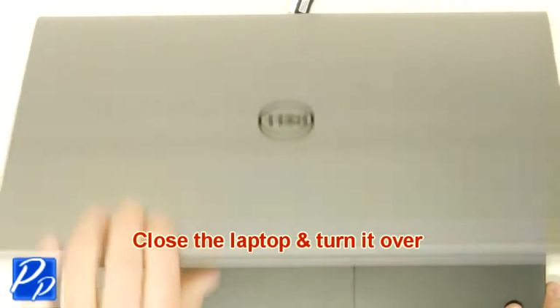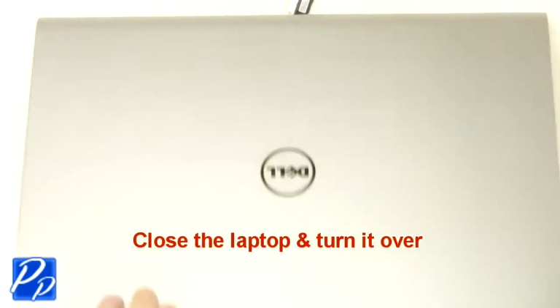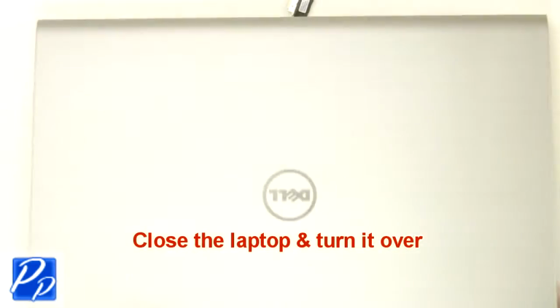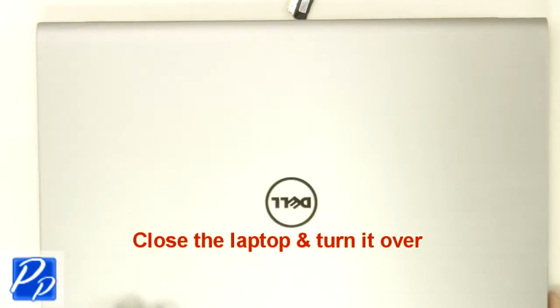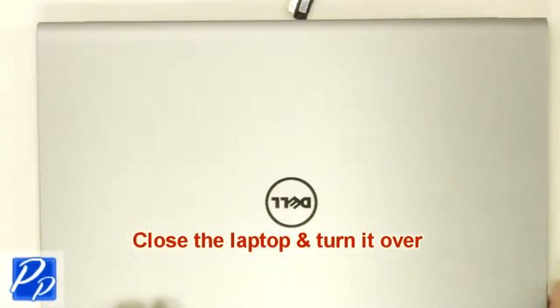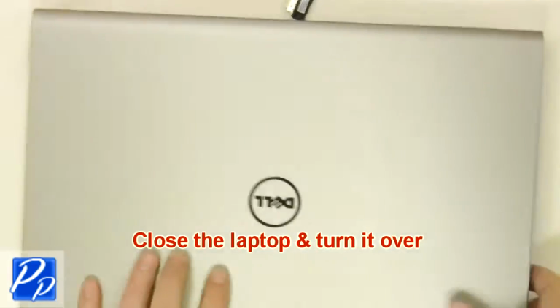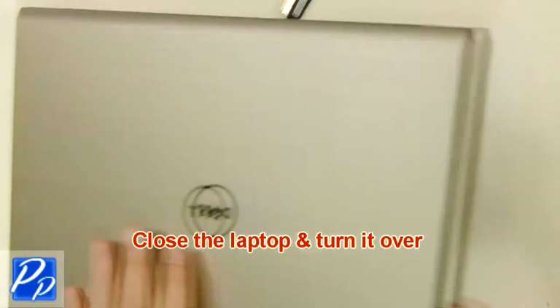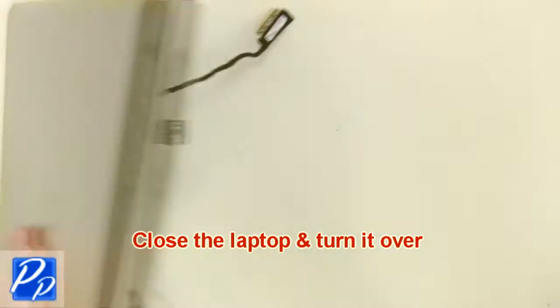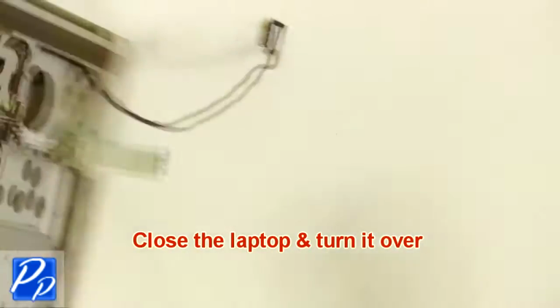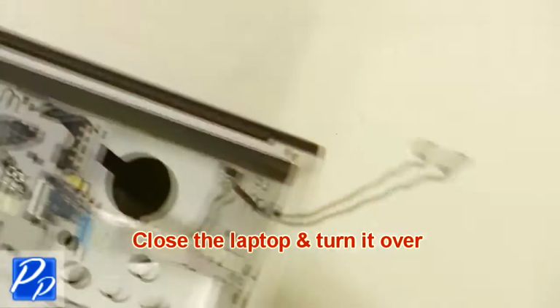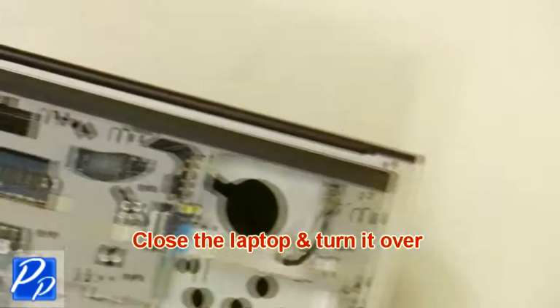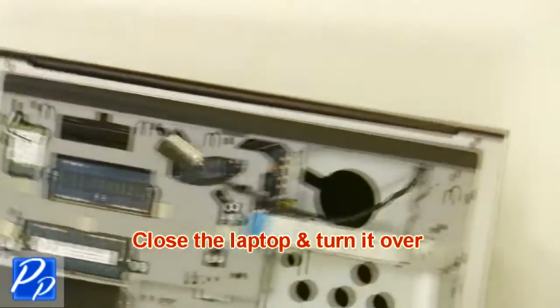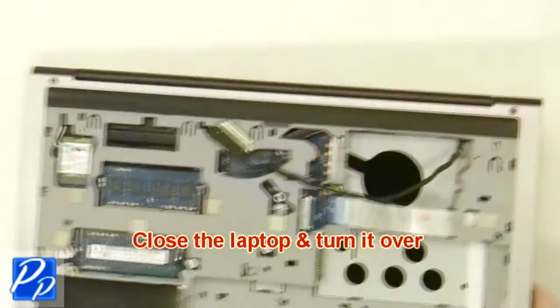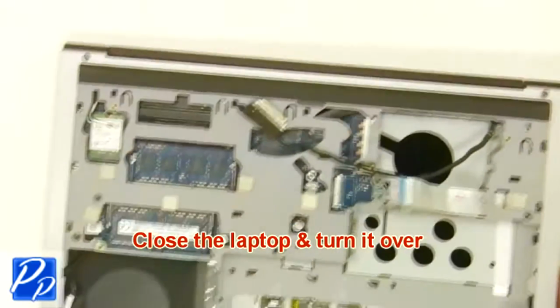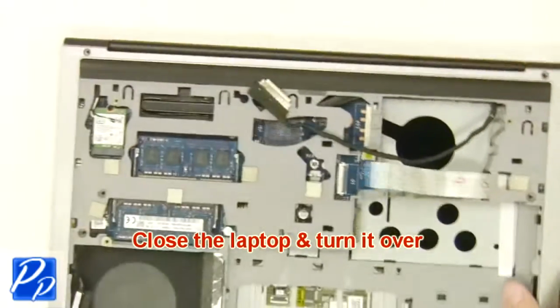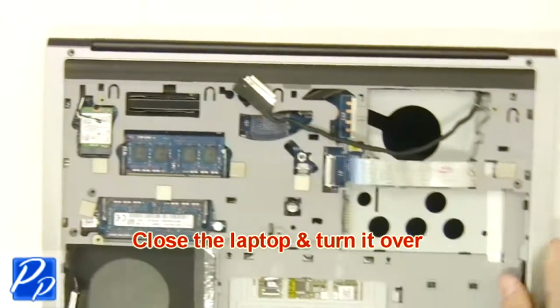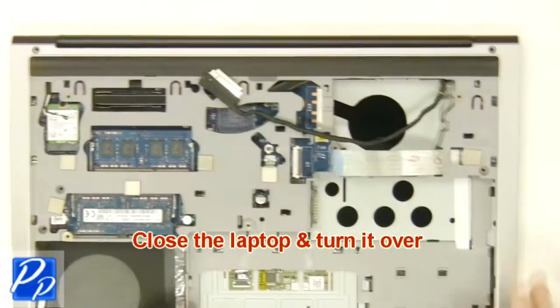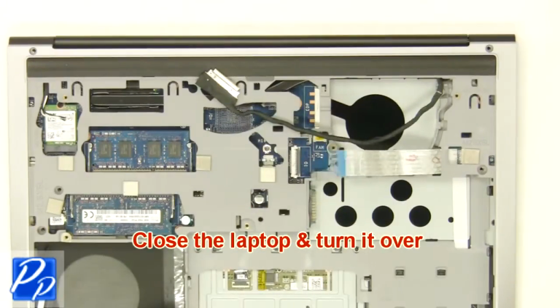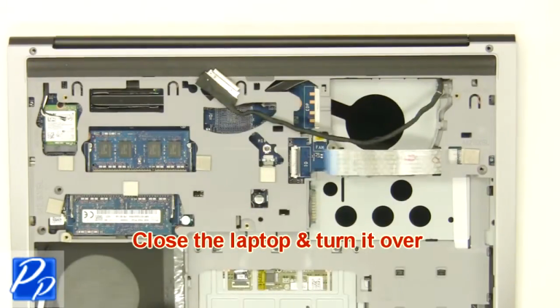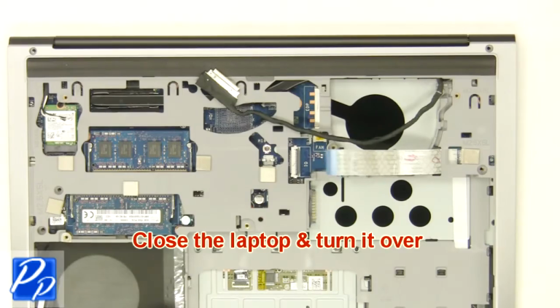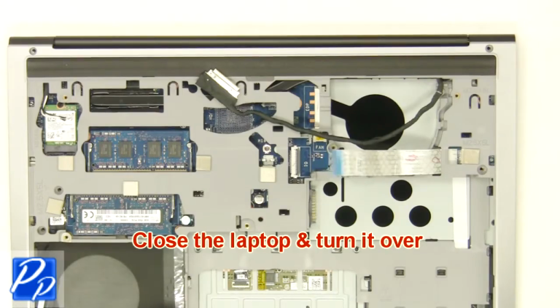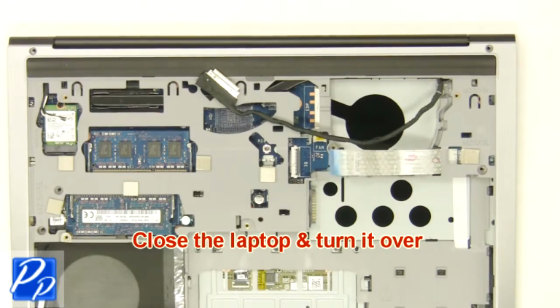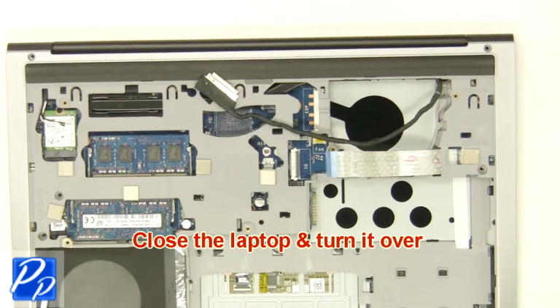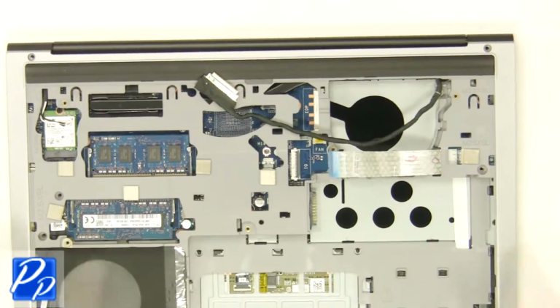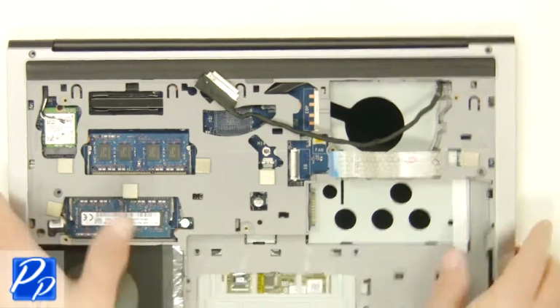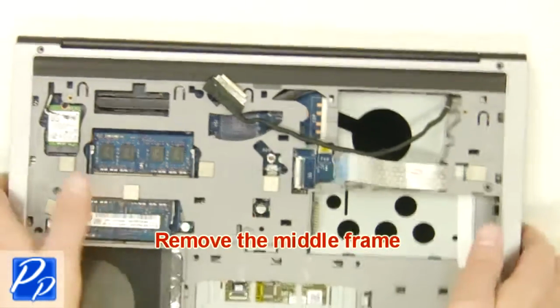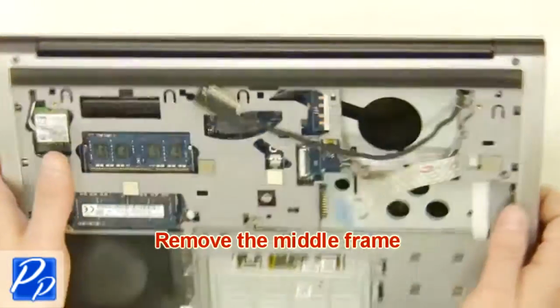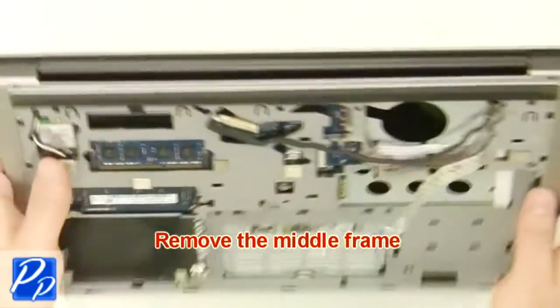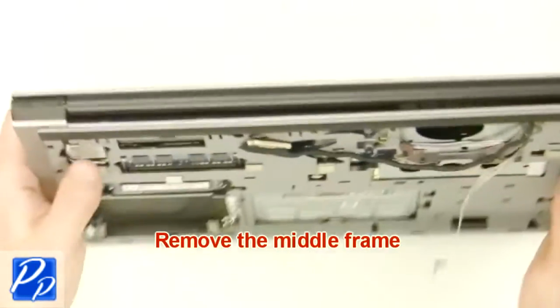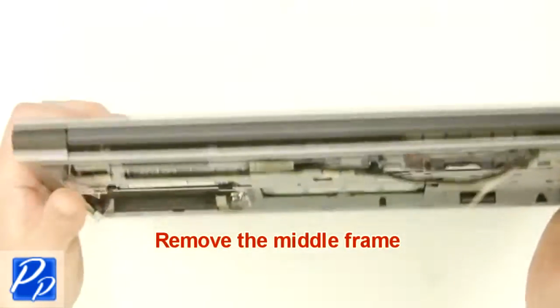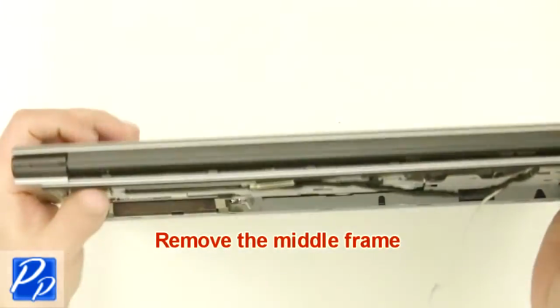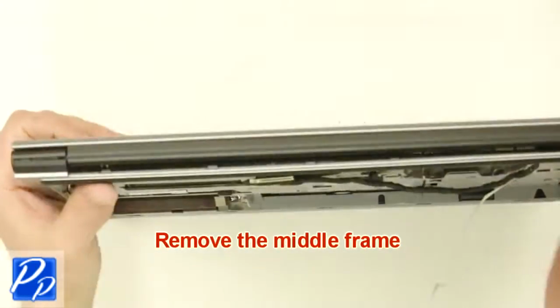Close the laptop and turn it over. Remove the middle frame.